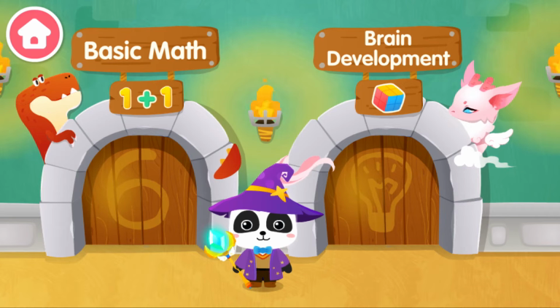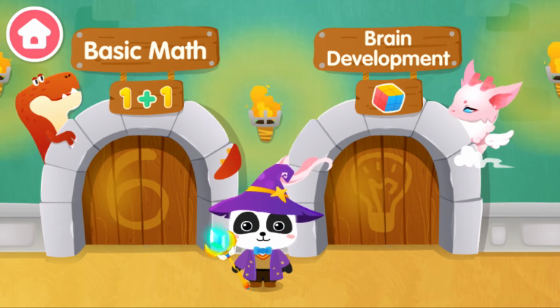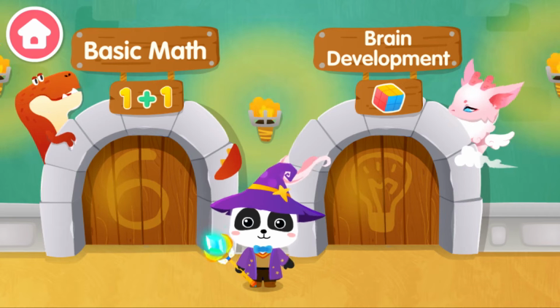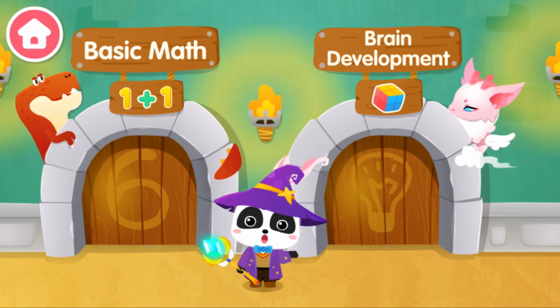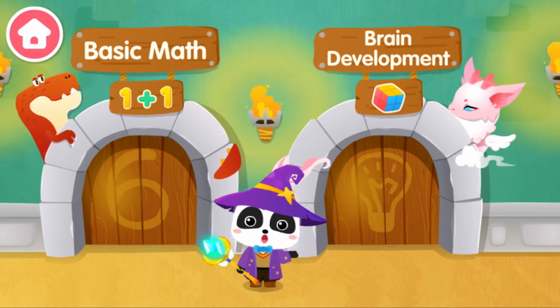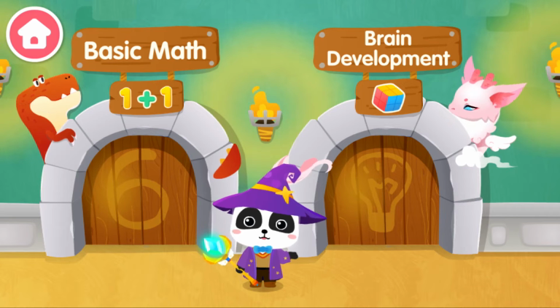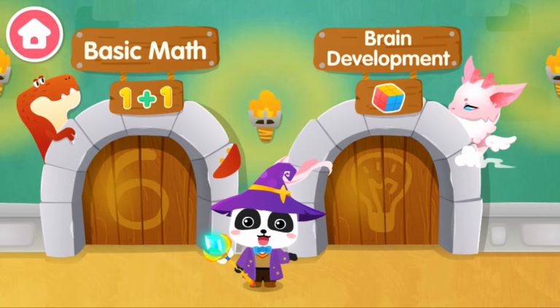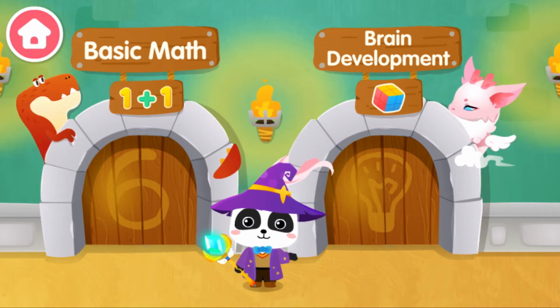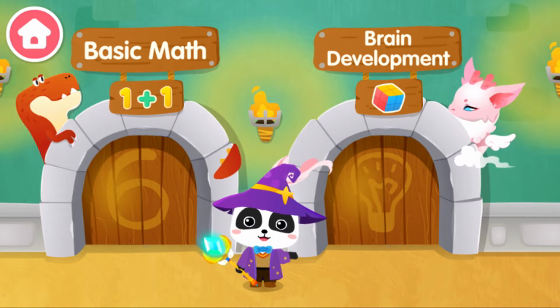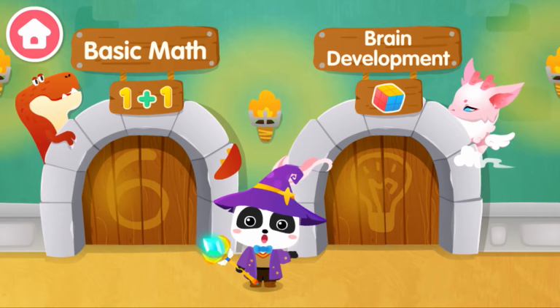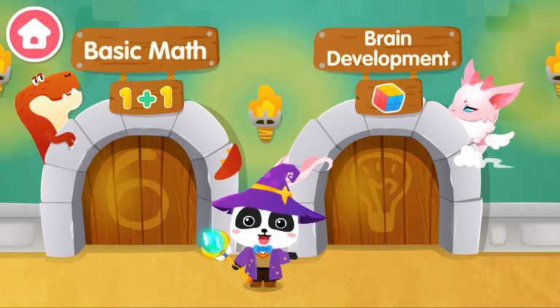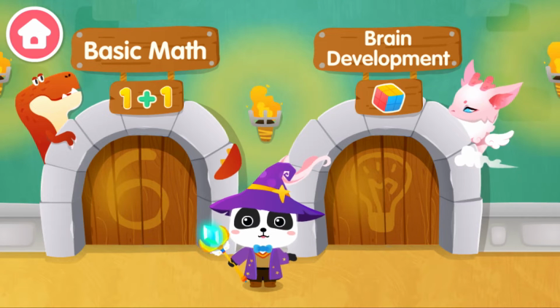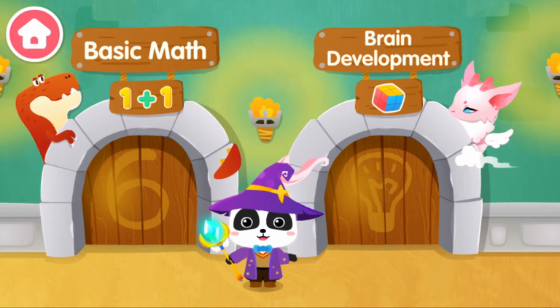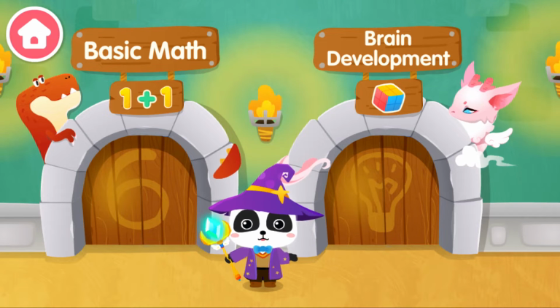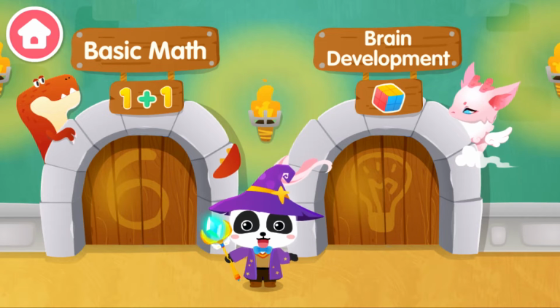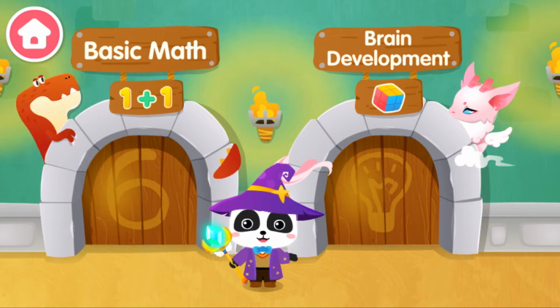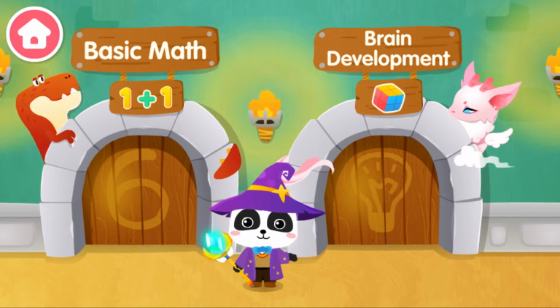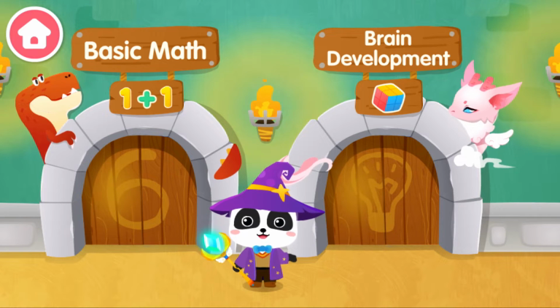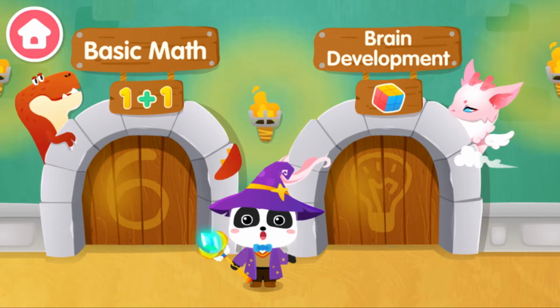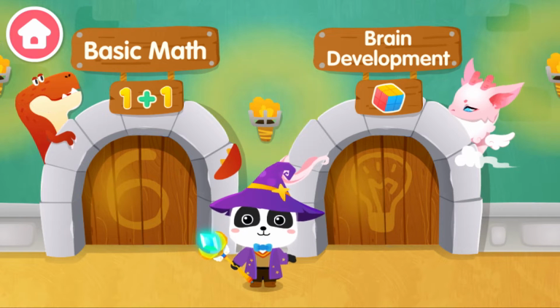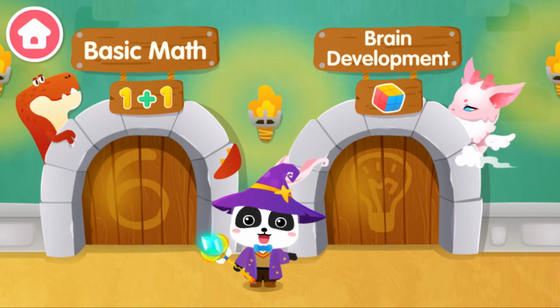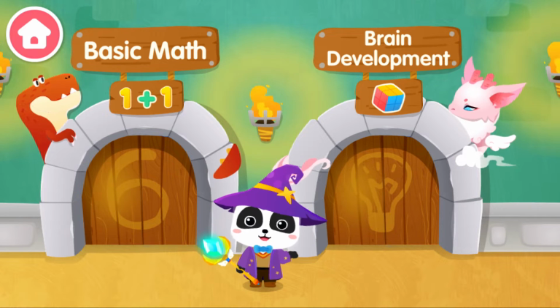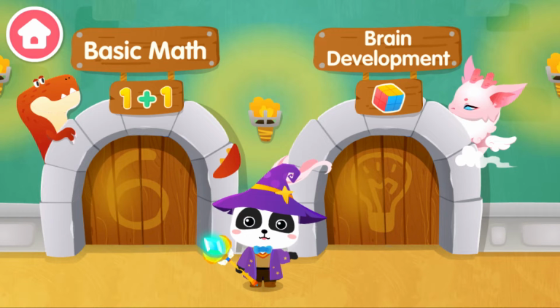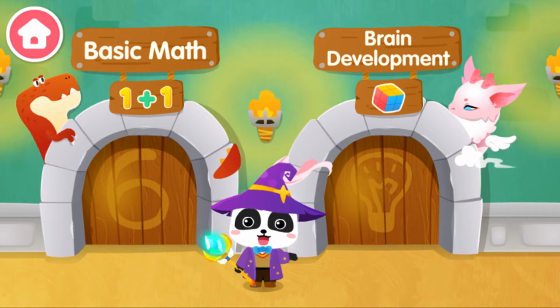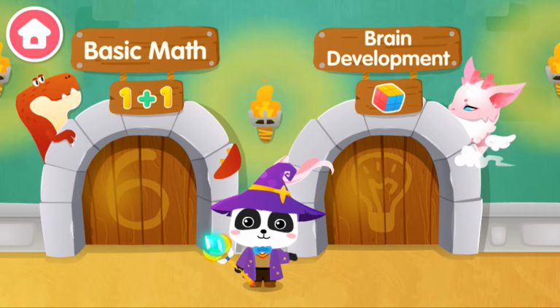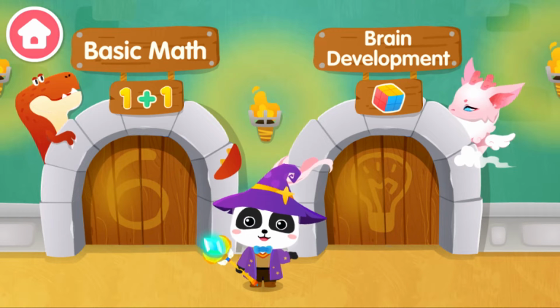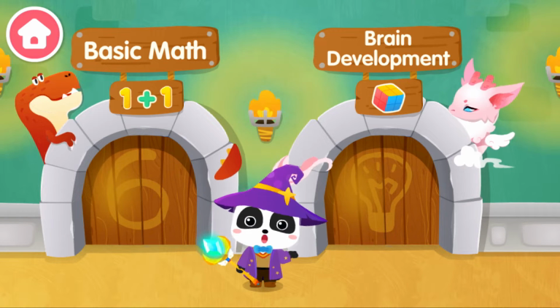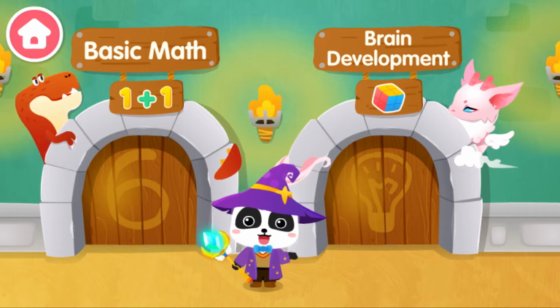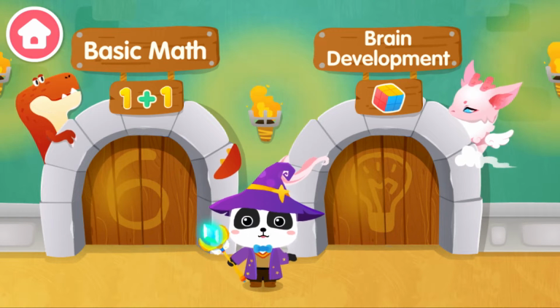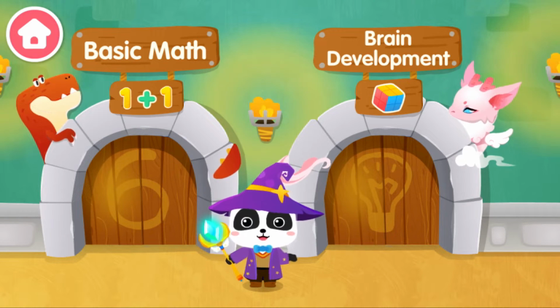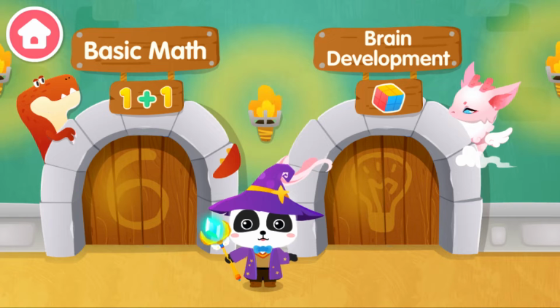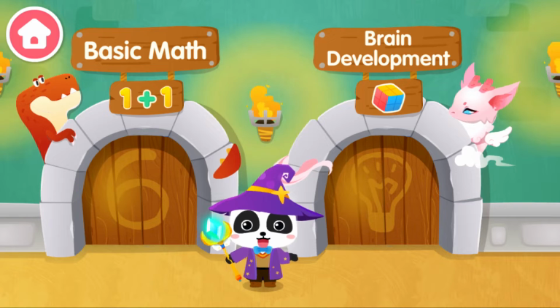I am the great magician Kiki, and let's see if anyone needs our help.